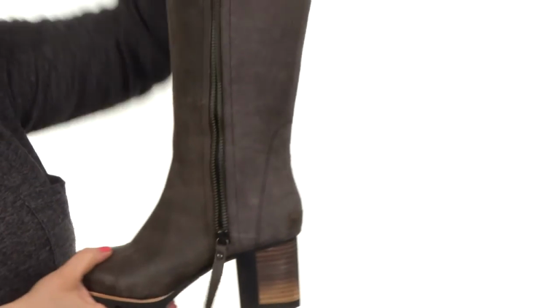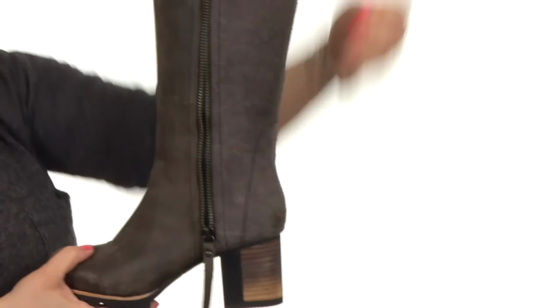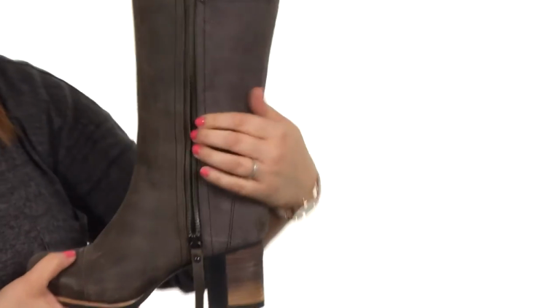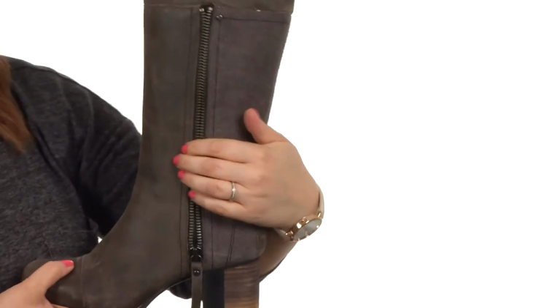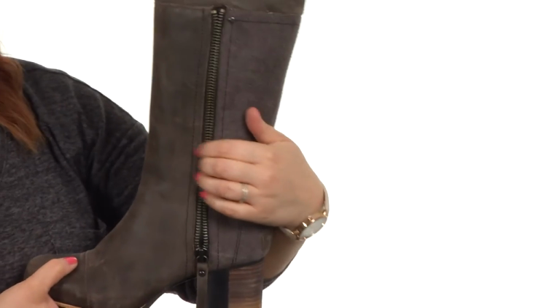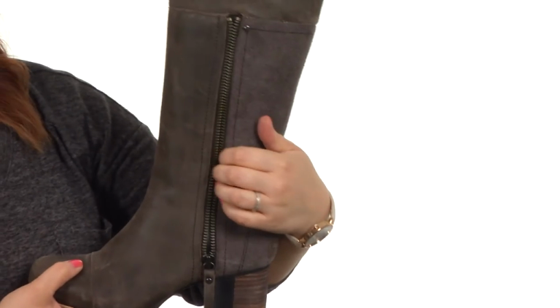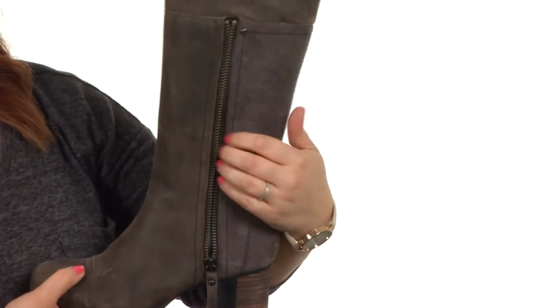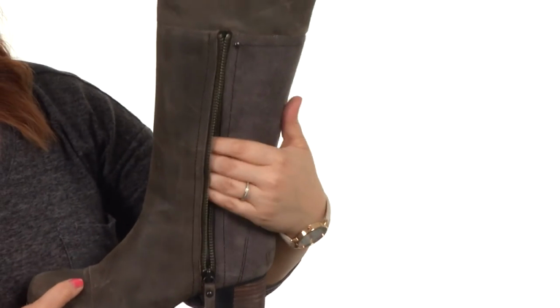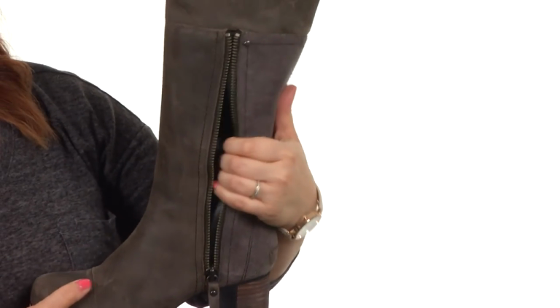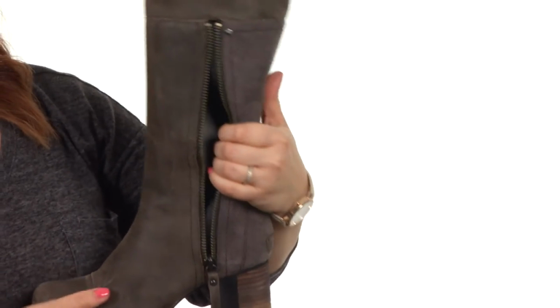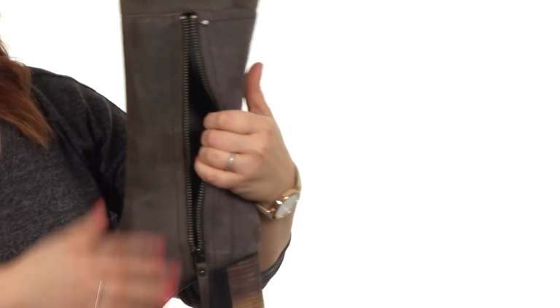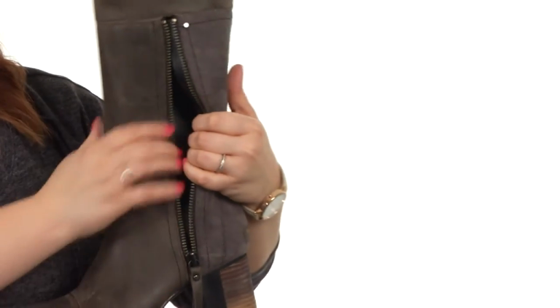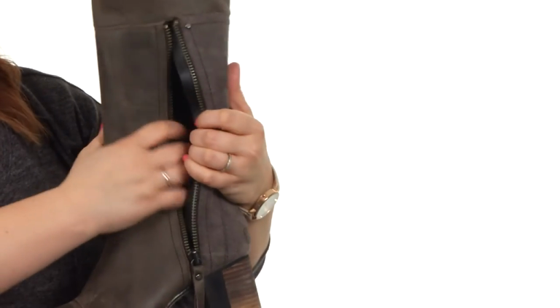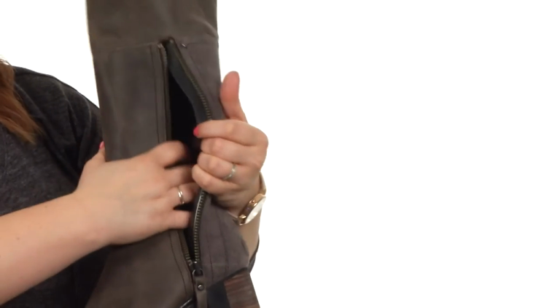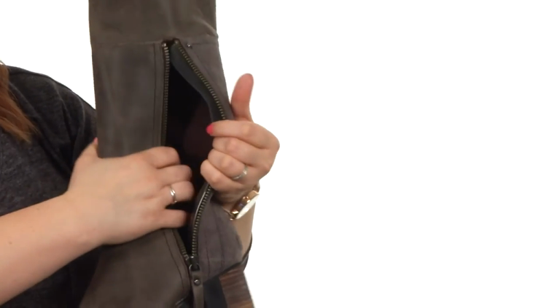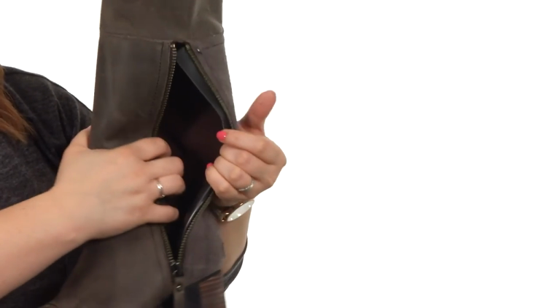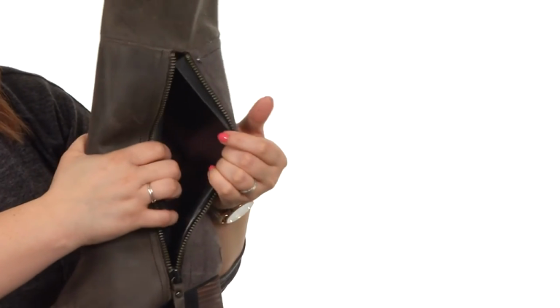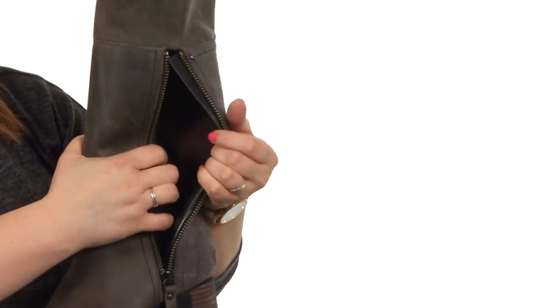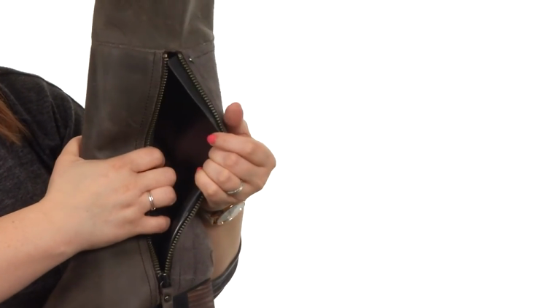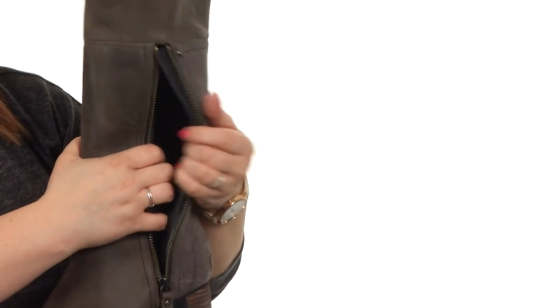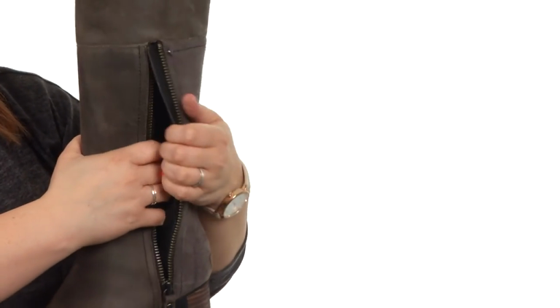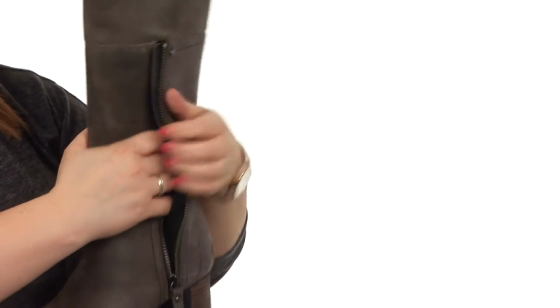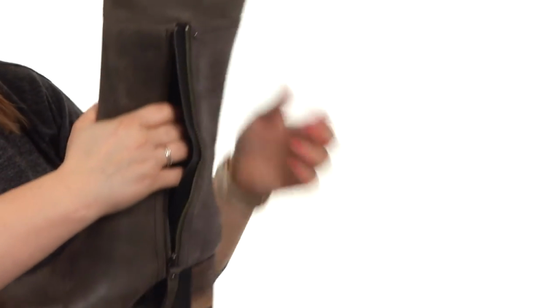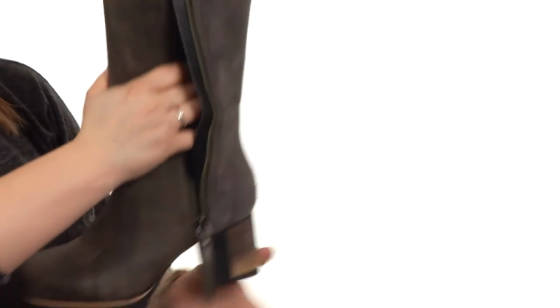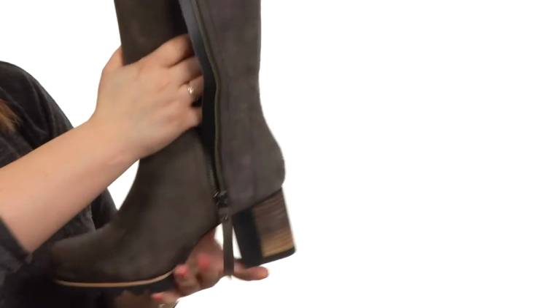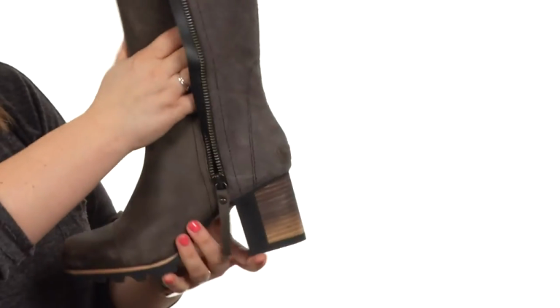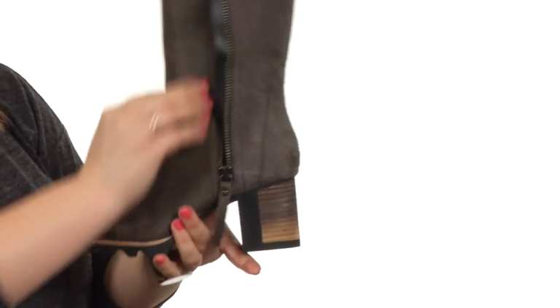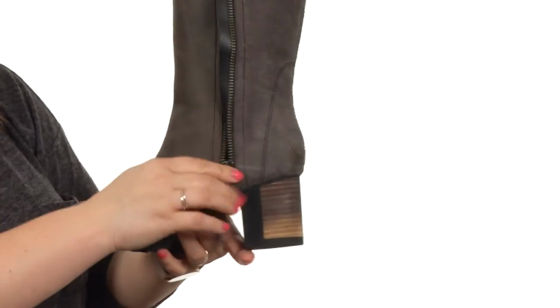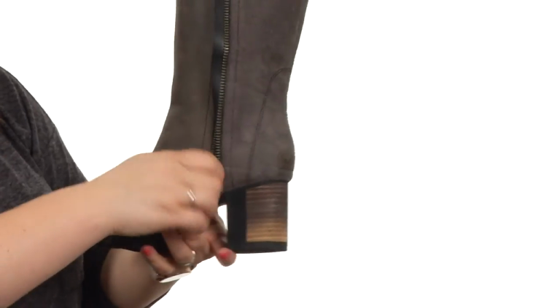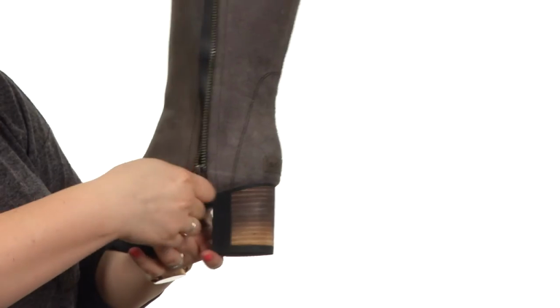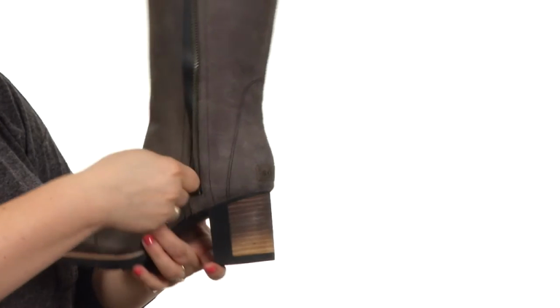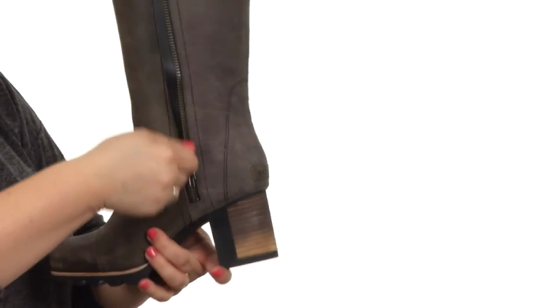There's a partial zipper along the lateral side that's going to help with an easy on and off, so you can get your foot in there and wiggle it on down without struggle.